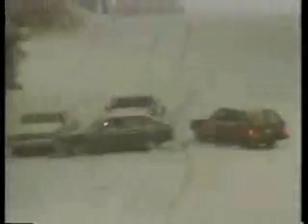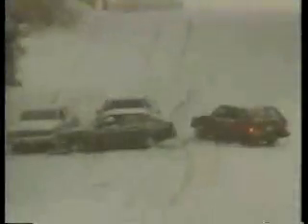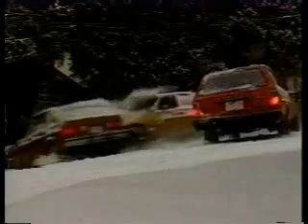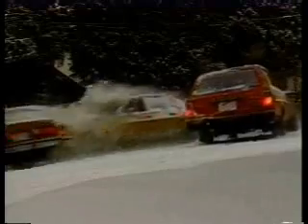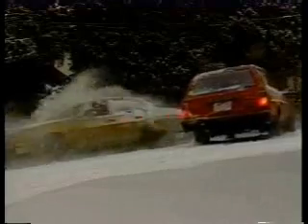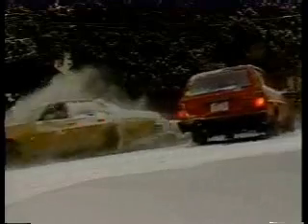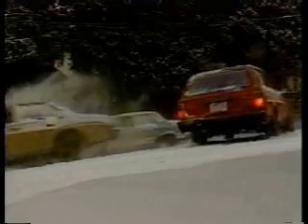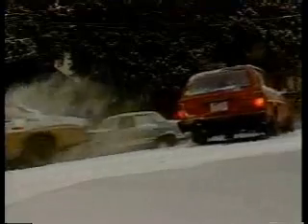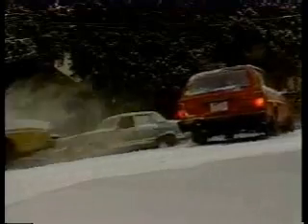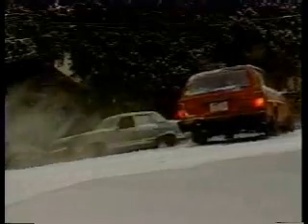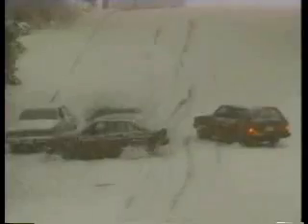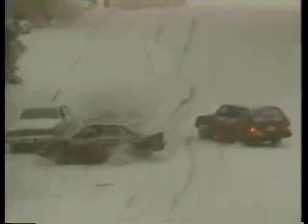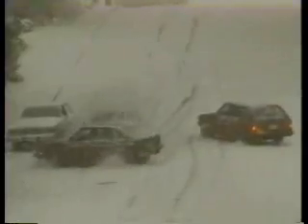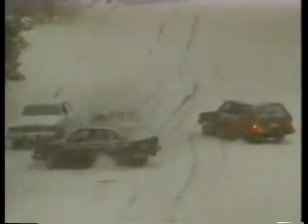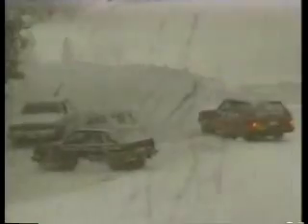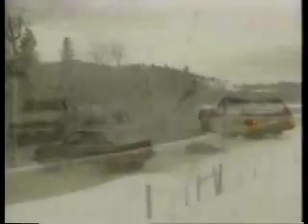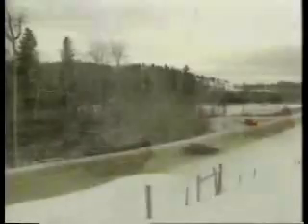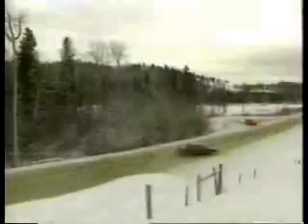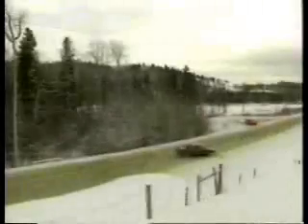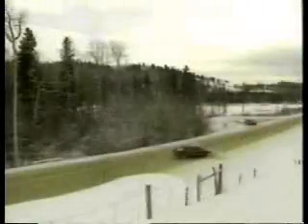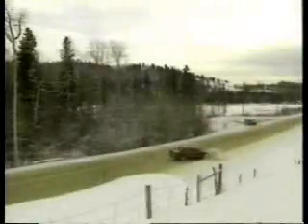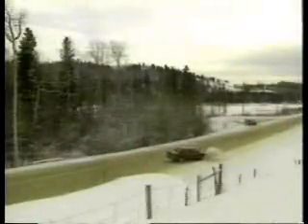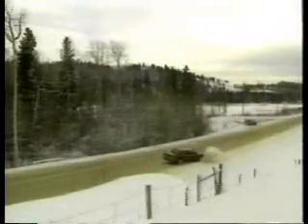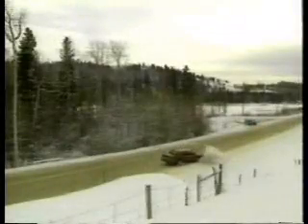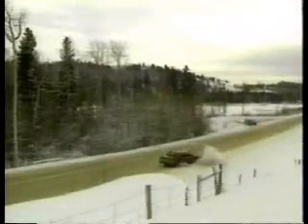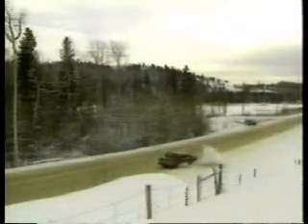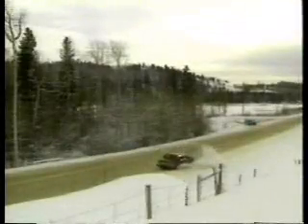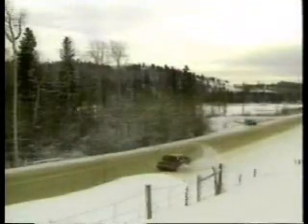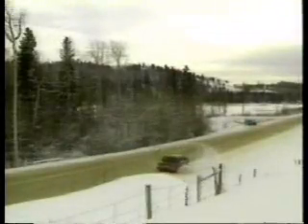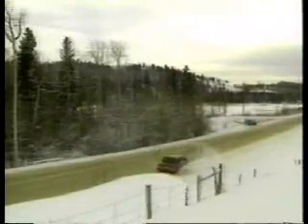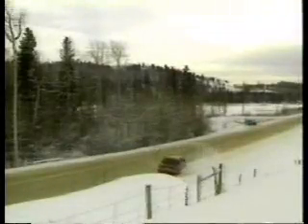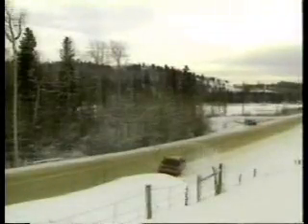Loss of control causes many fatalities every winter. So know what to do if this happens to you.